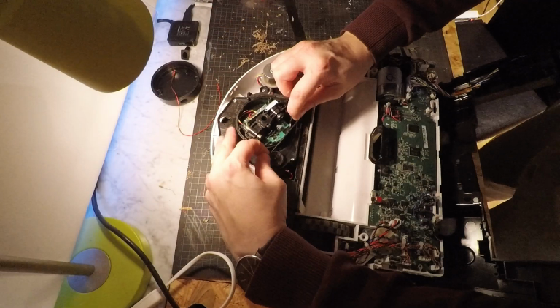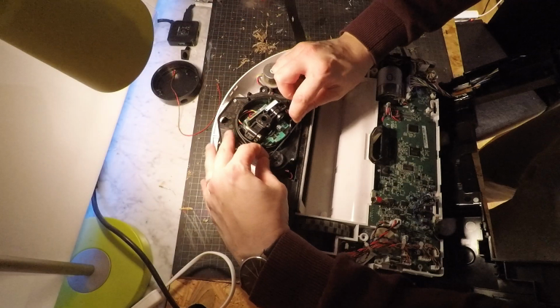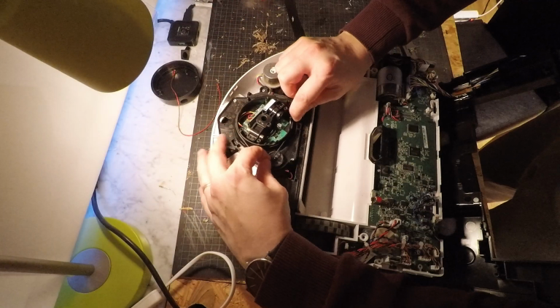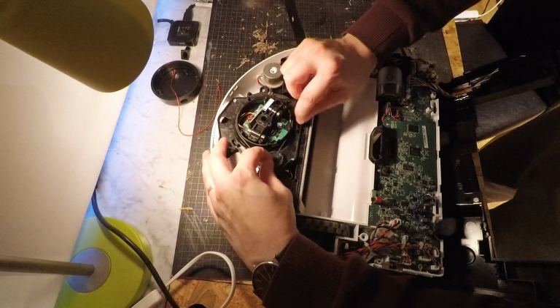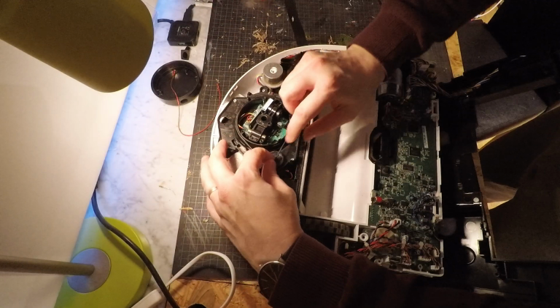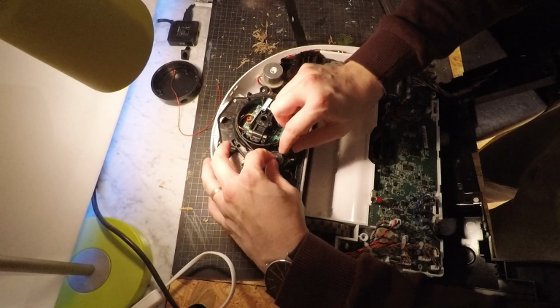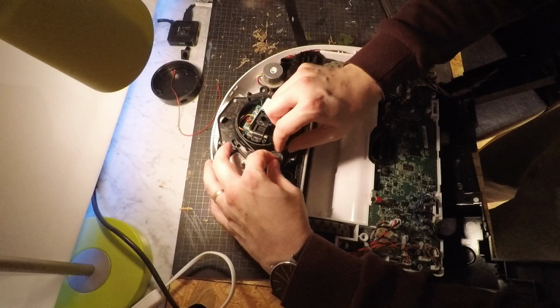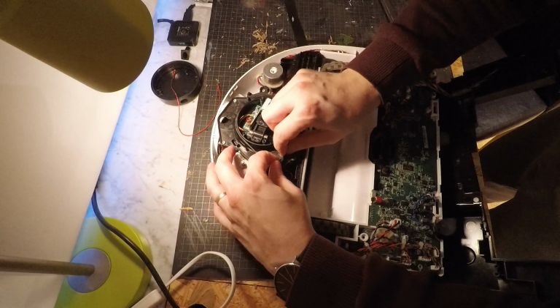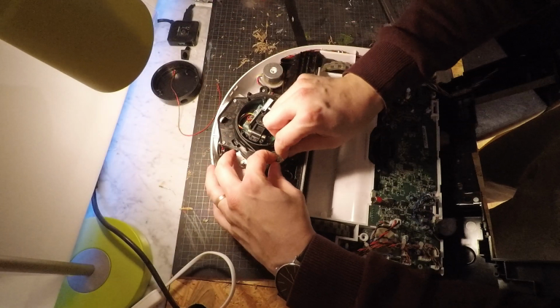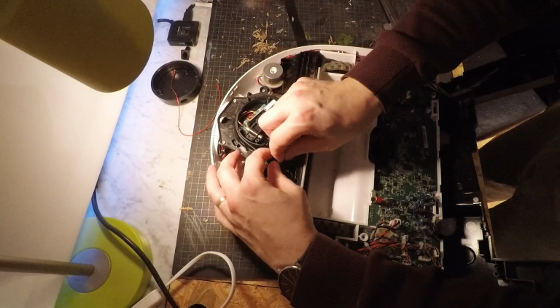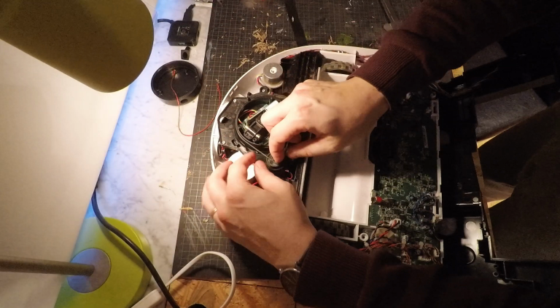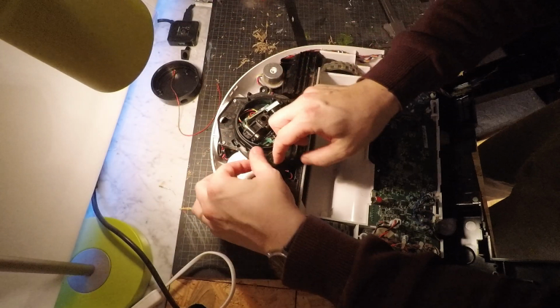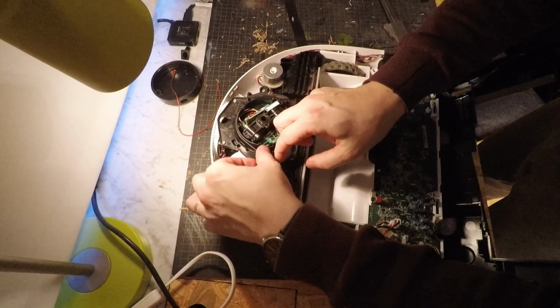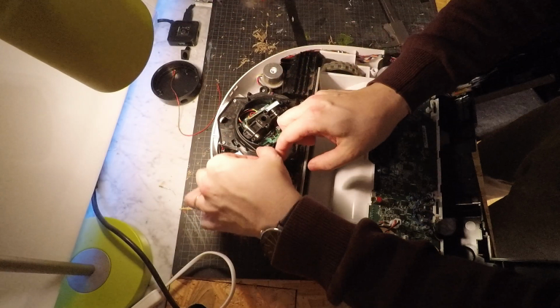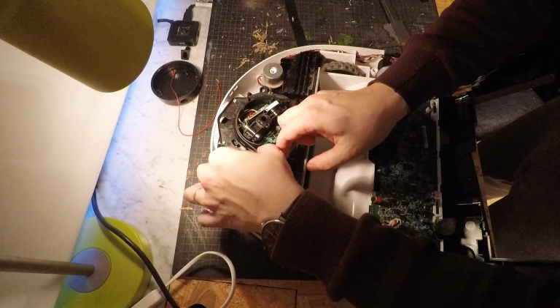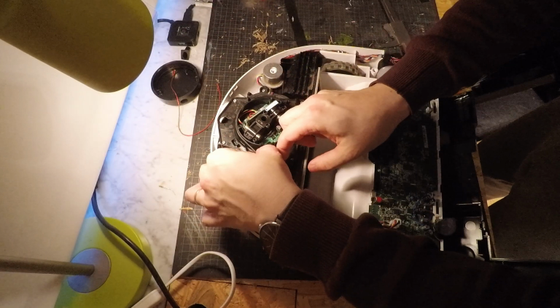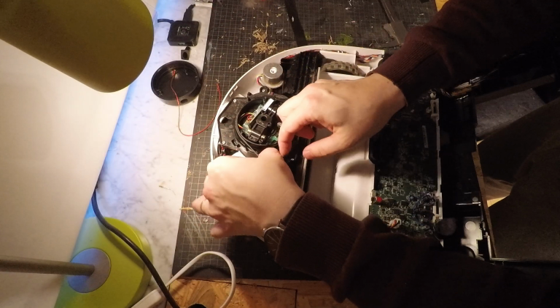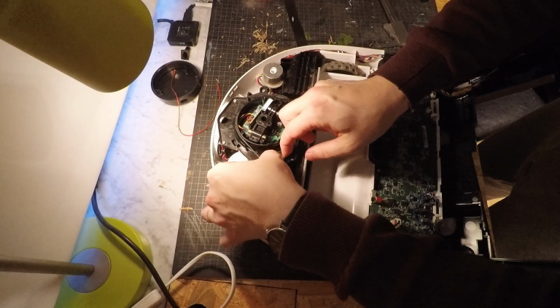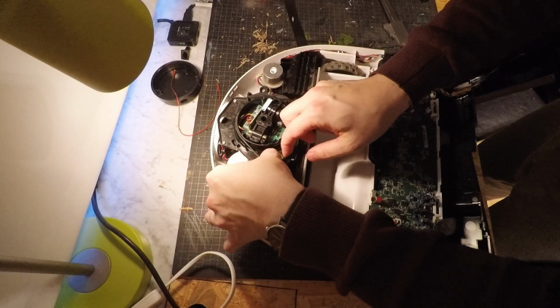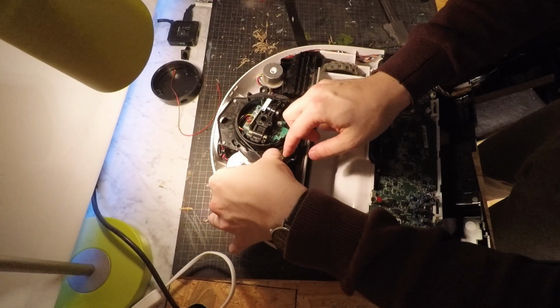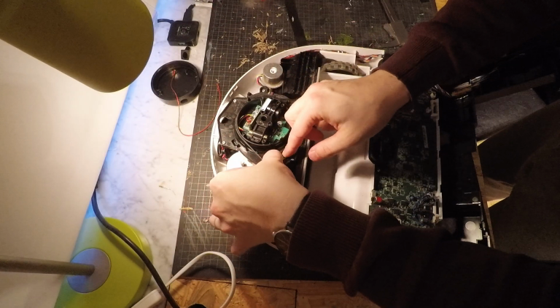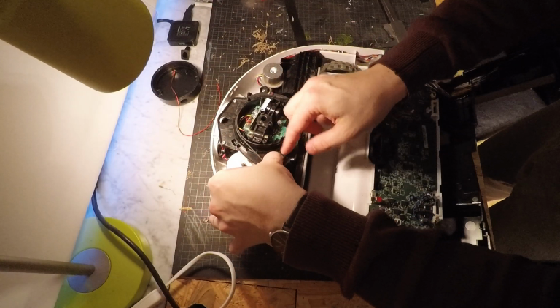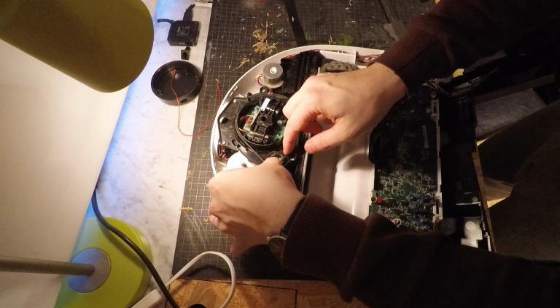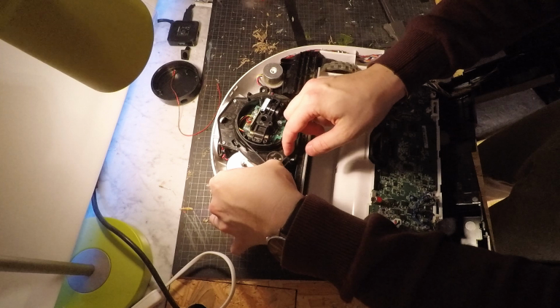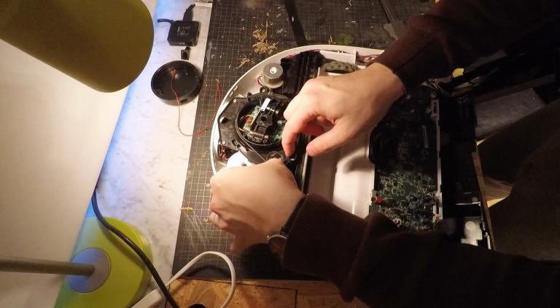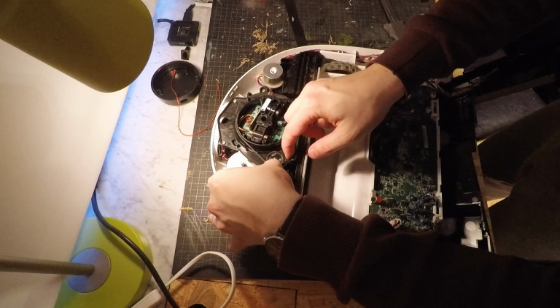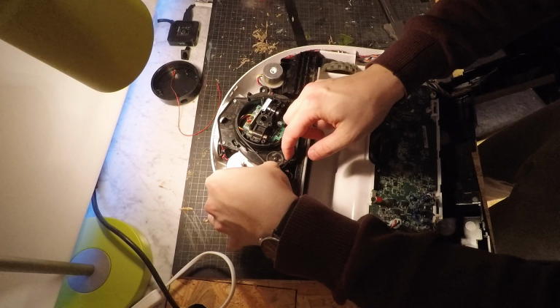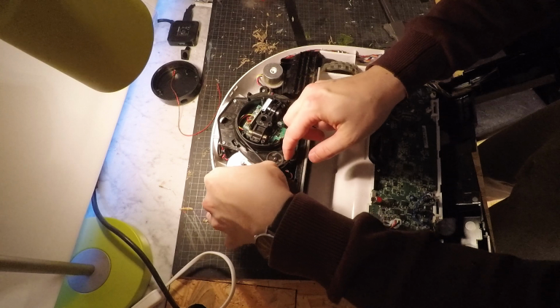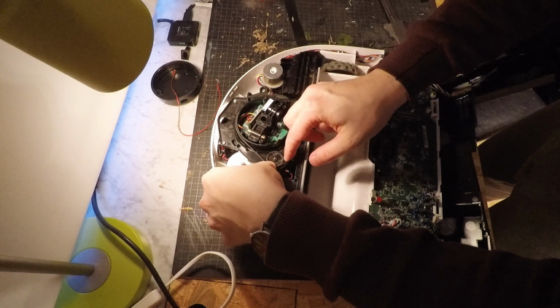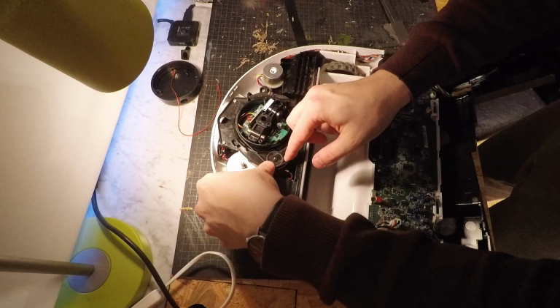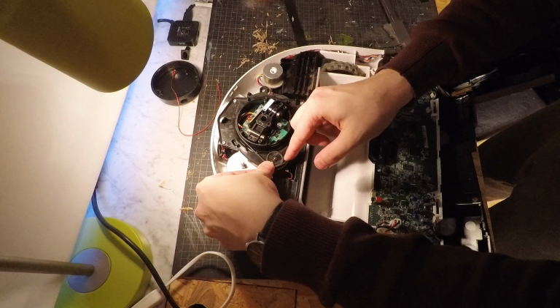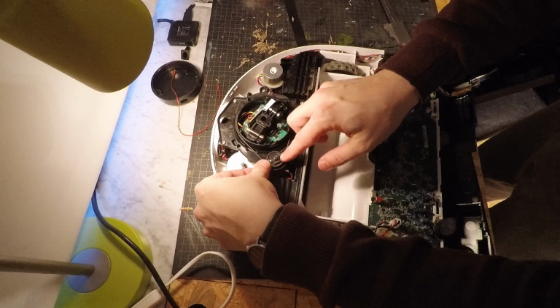Then, it's just a matter of putting it on, and screwing the whole thing back together again.